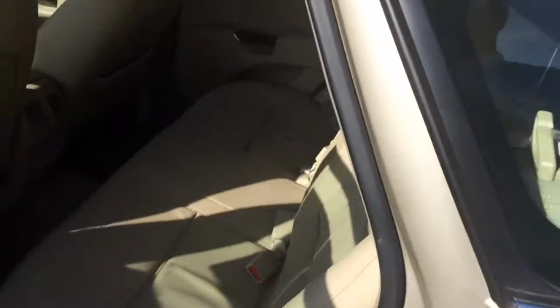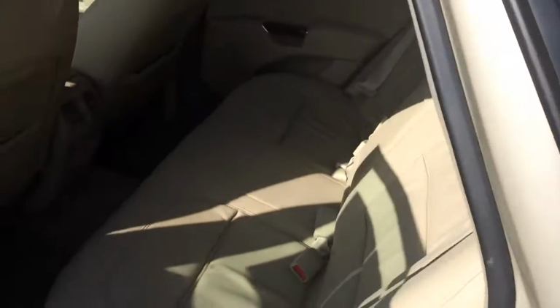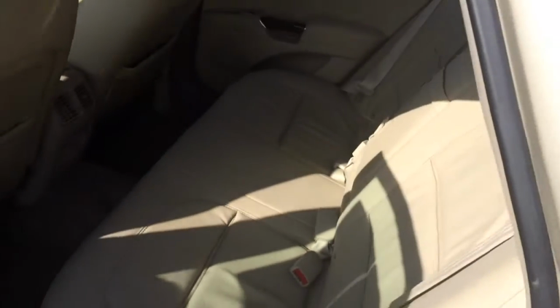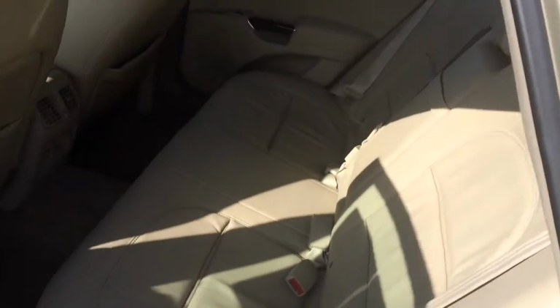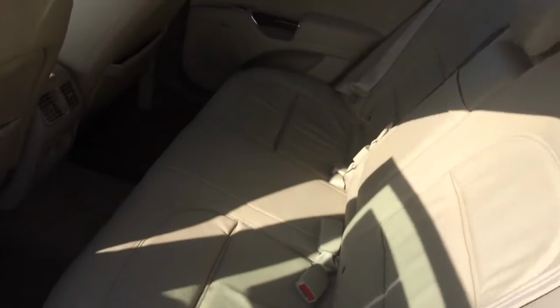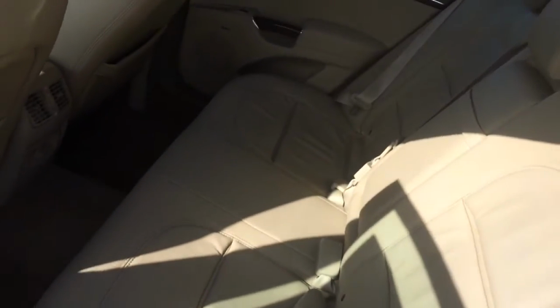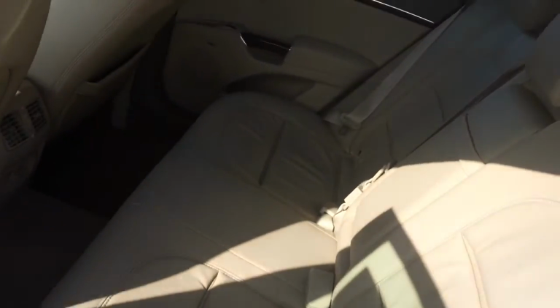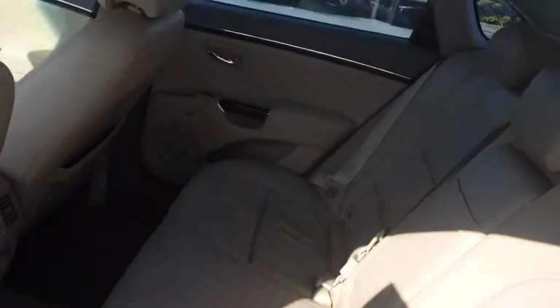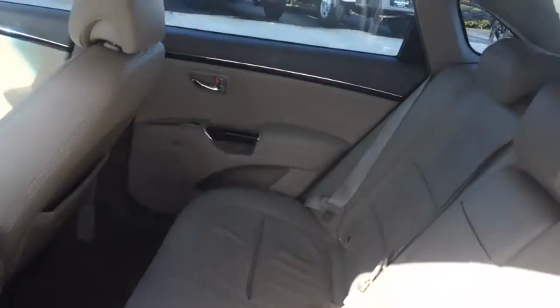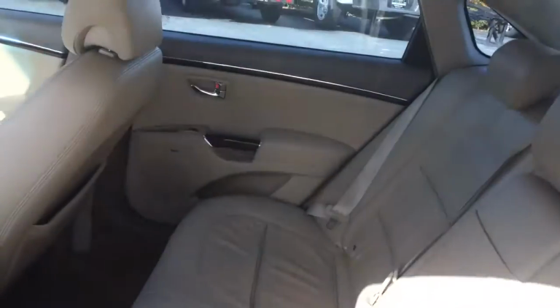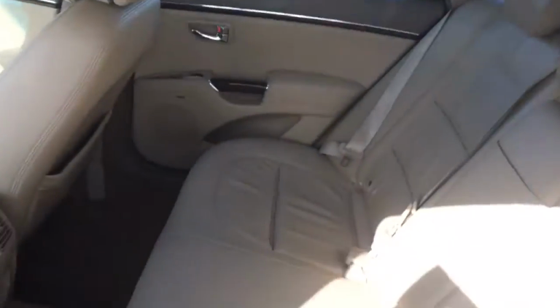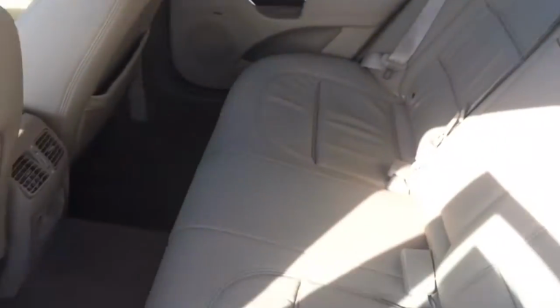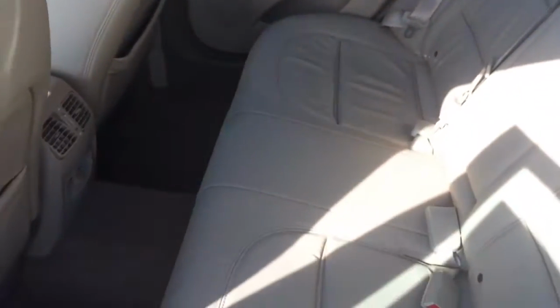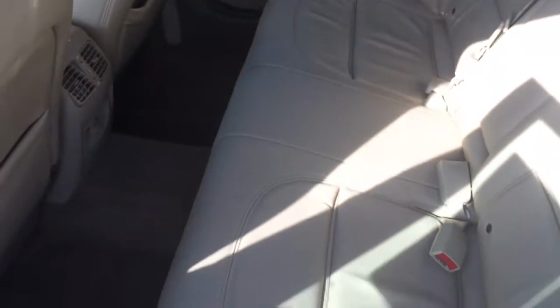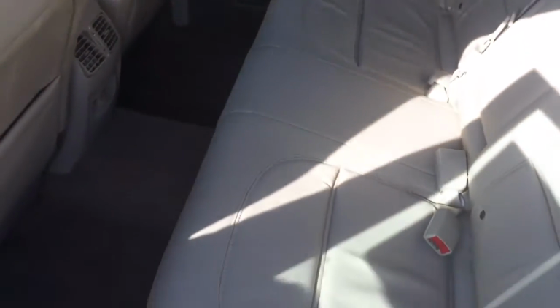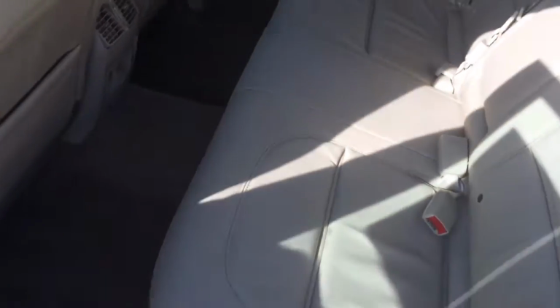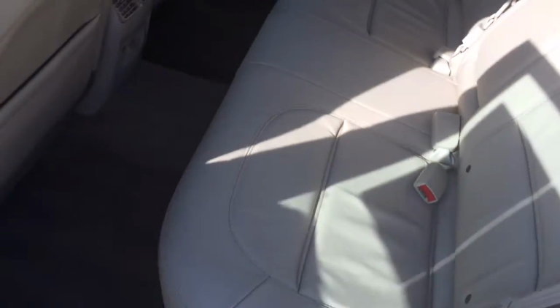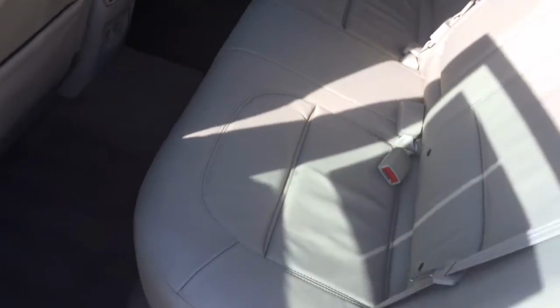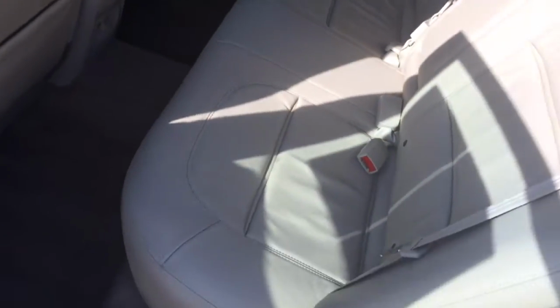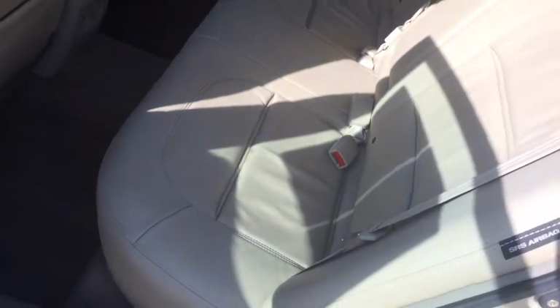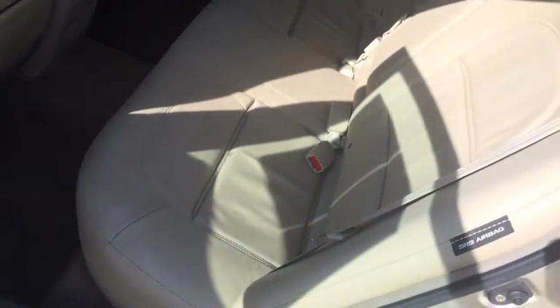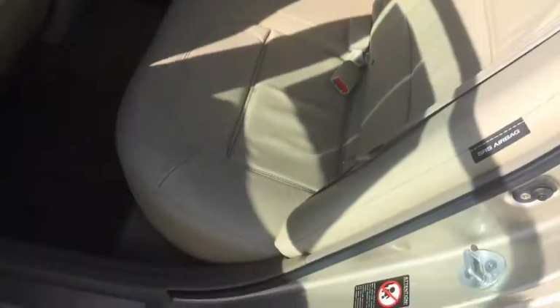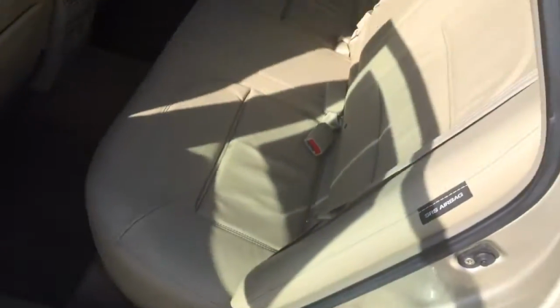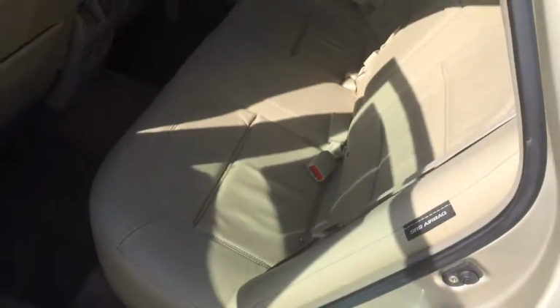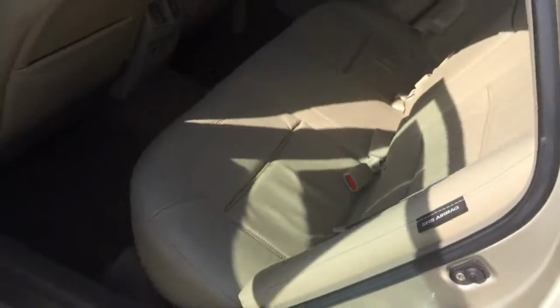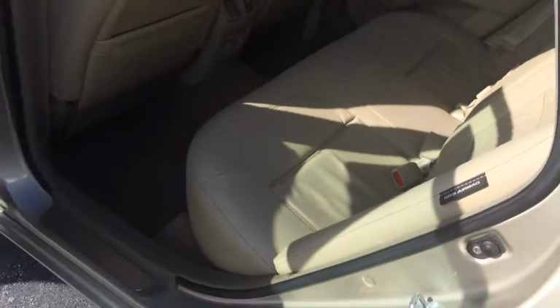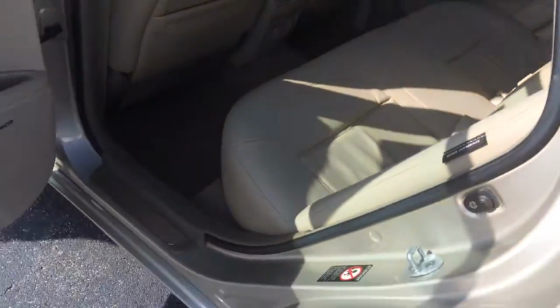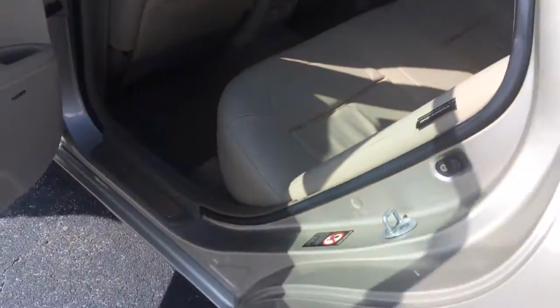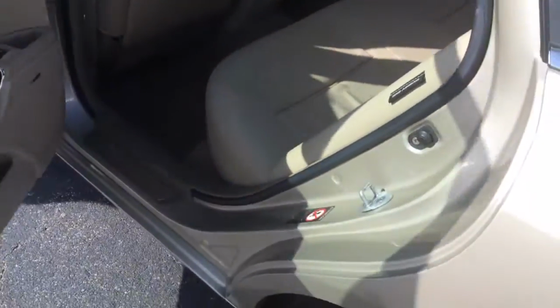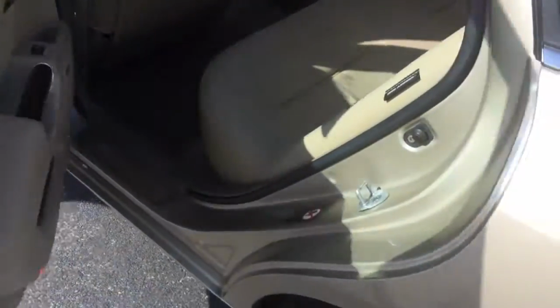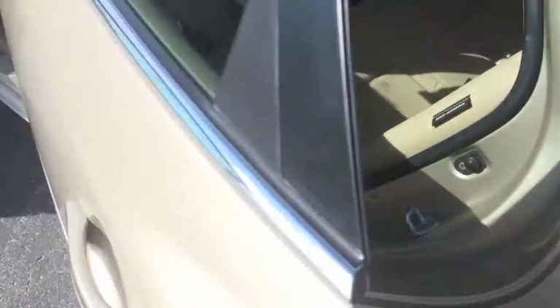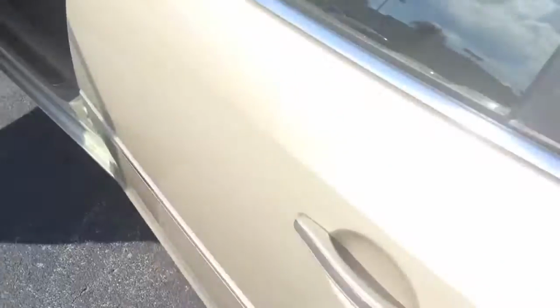Back seats look like they were never used. It does have the leather interior.